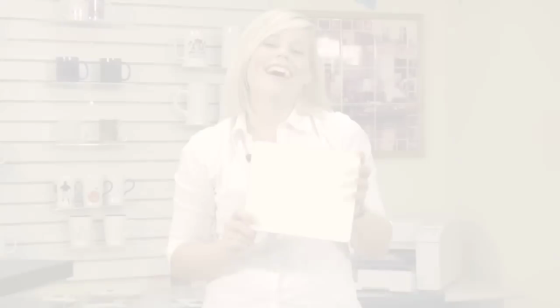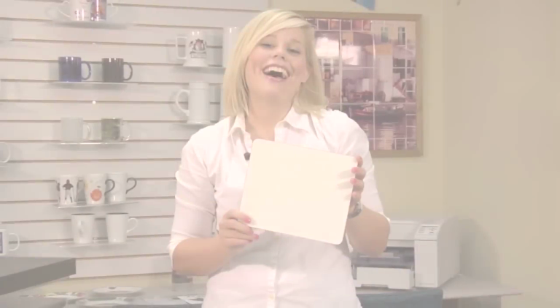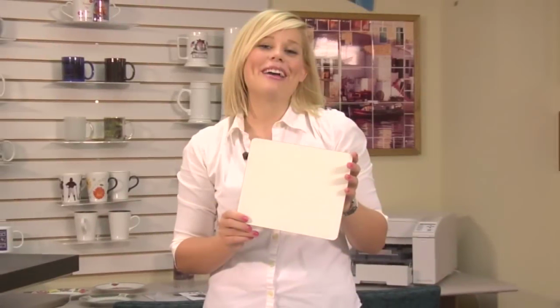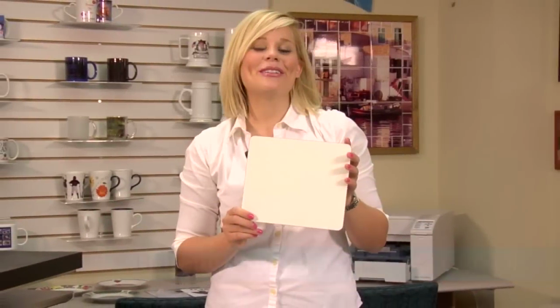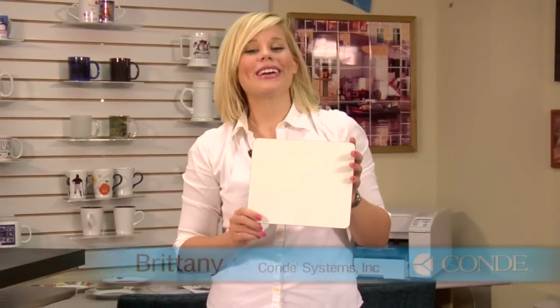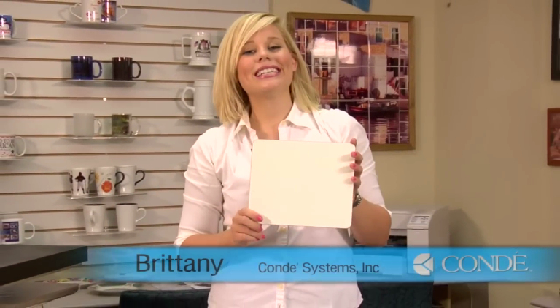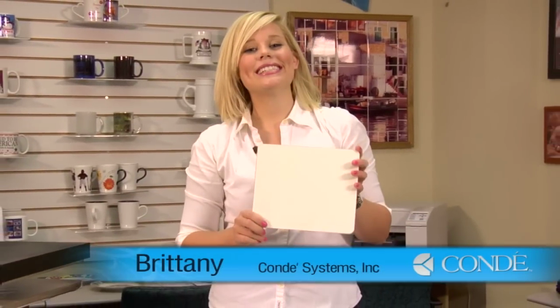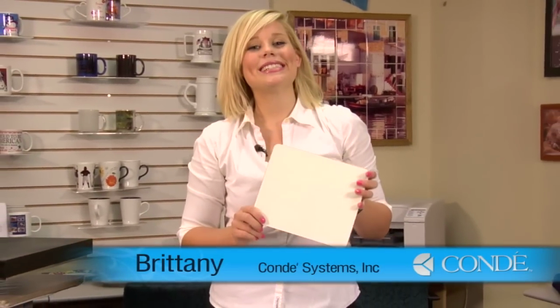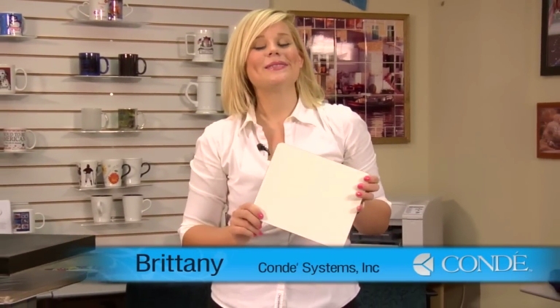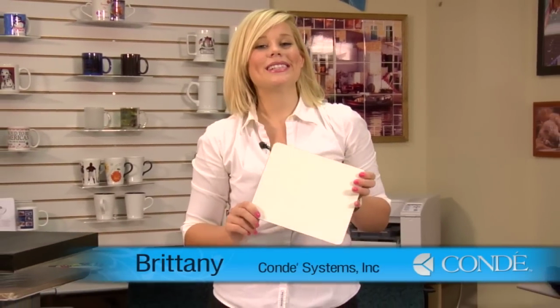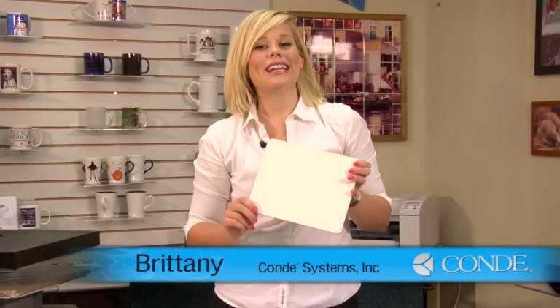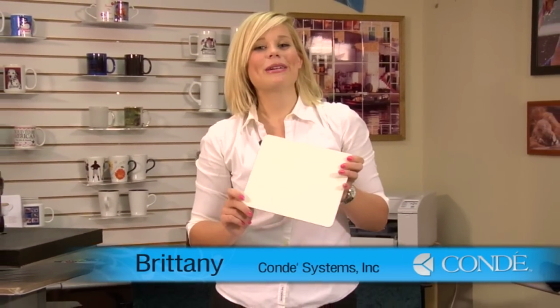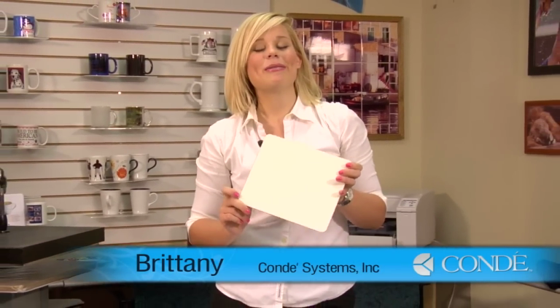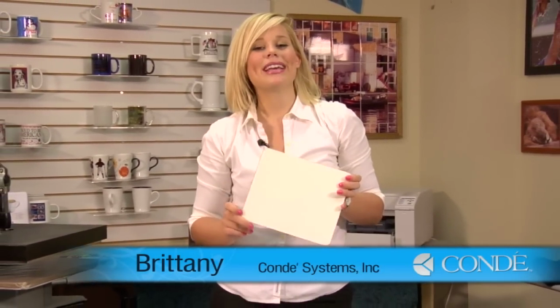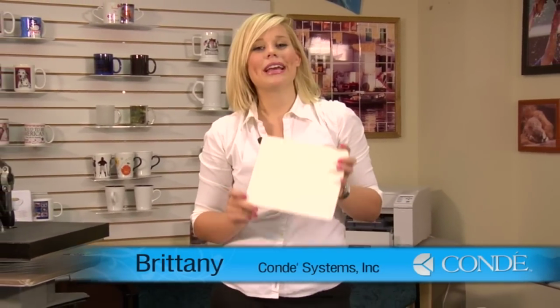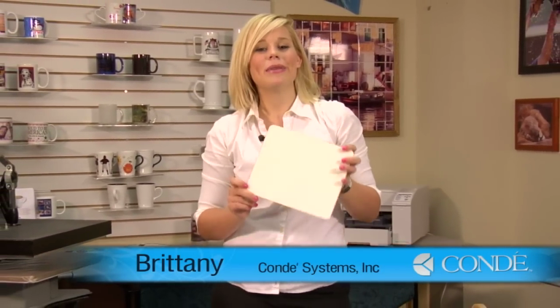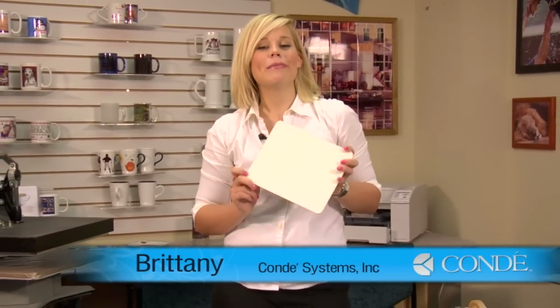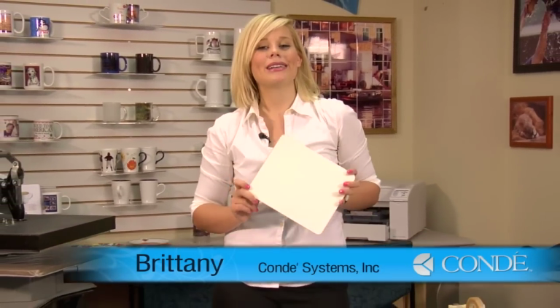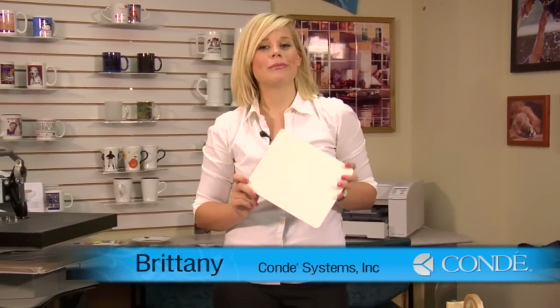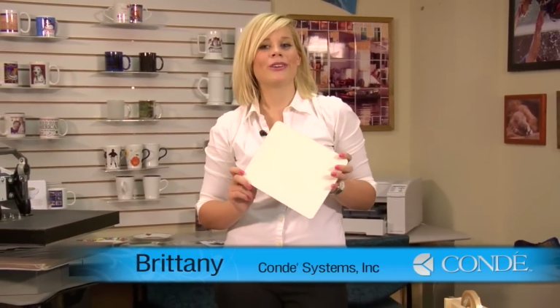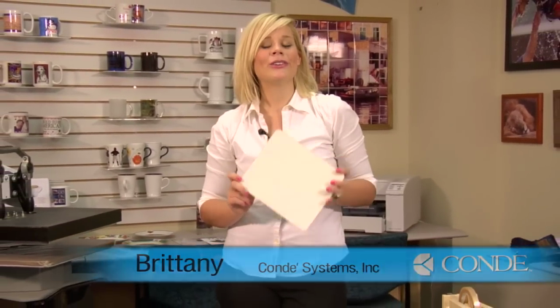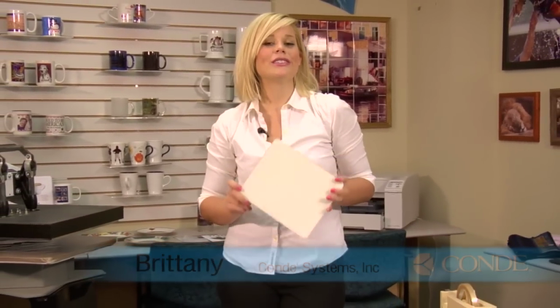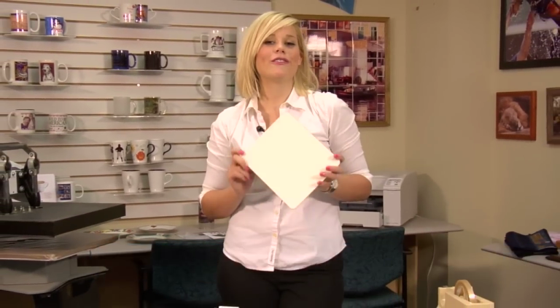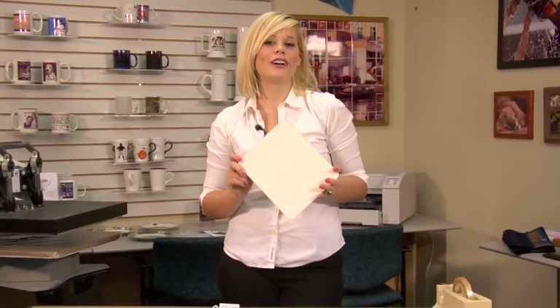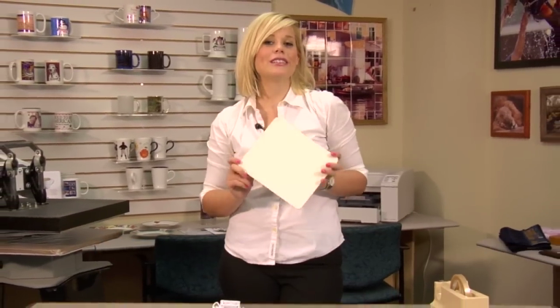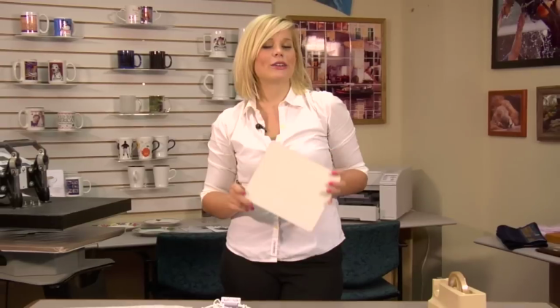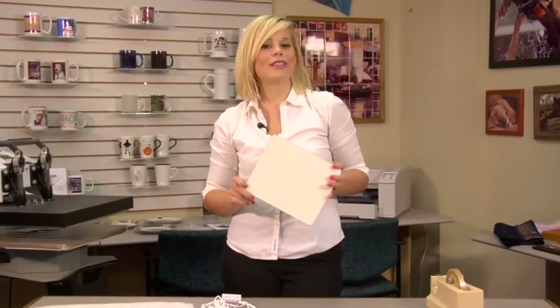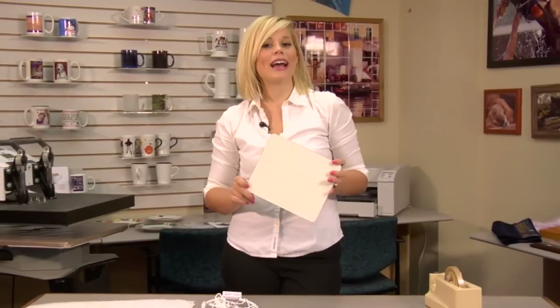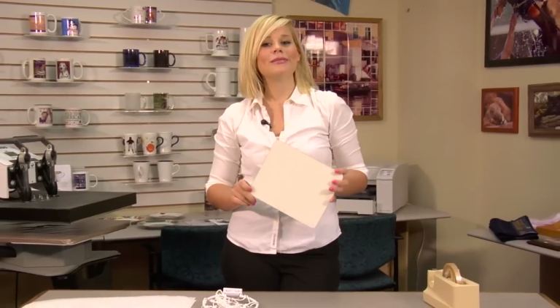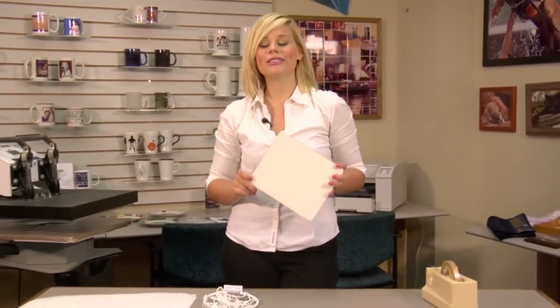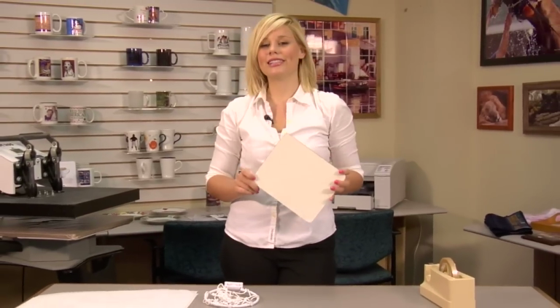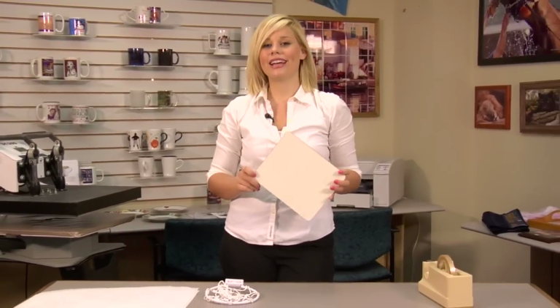Hi, I'm Brittany with Condi Systems, and today we're going to be making a mini basketball goal. First, let's go over the items you'll need today.